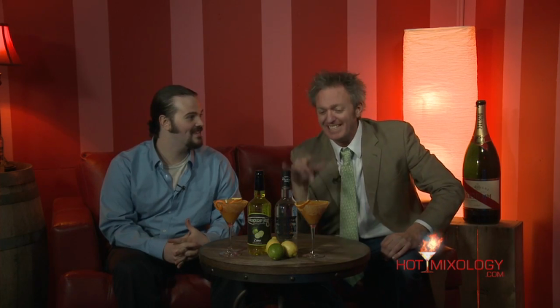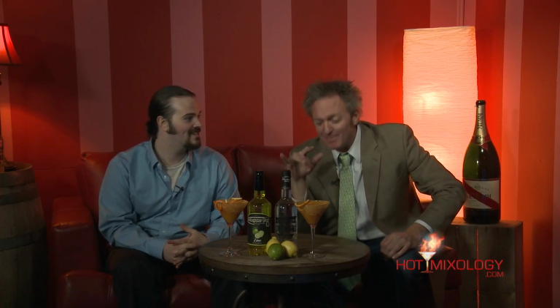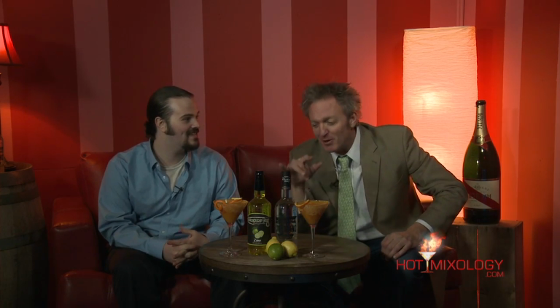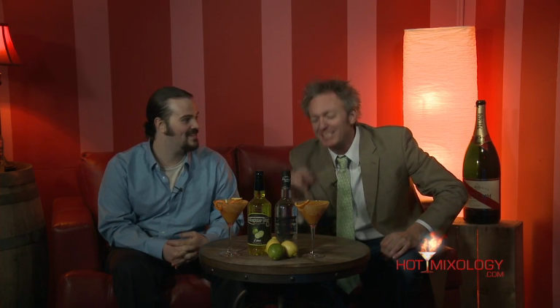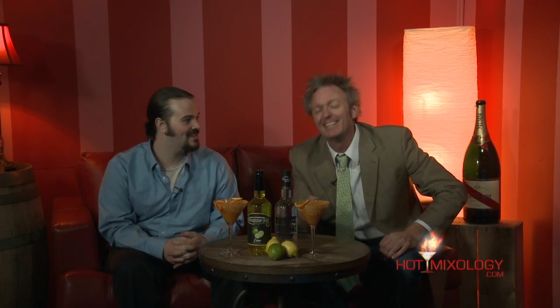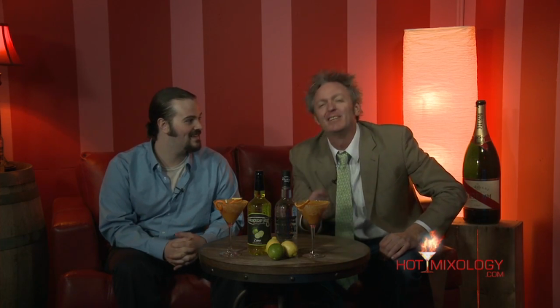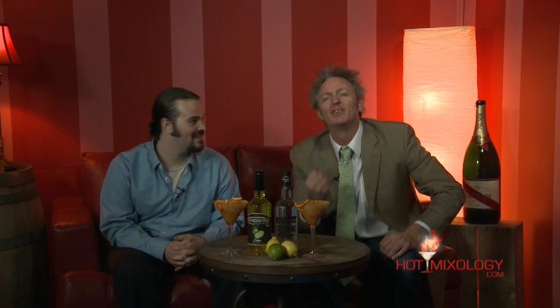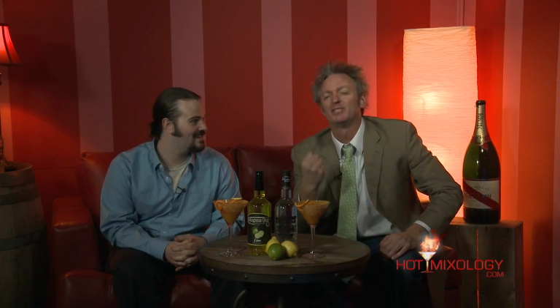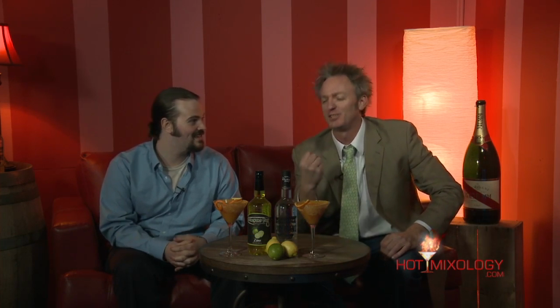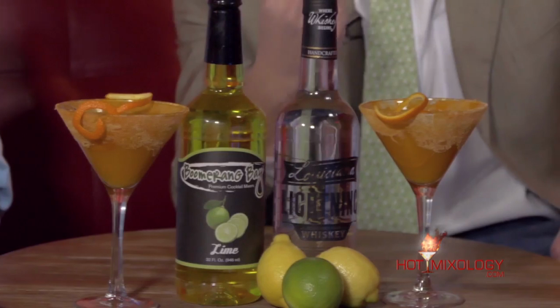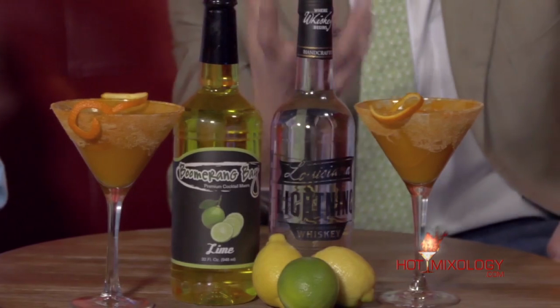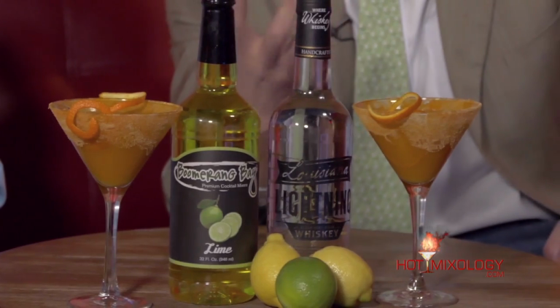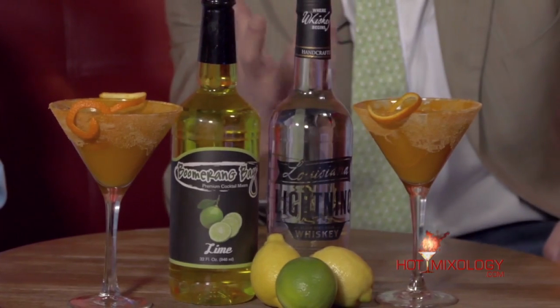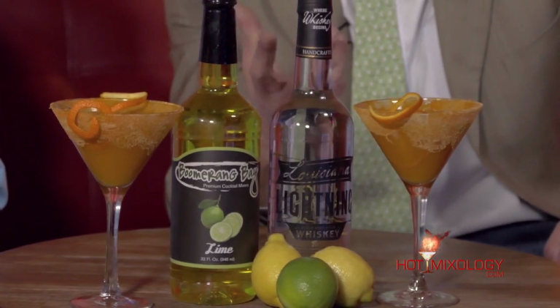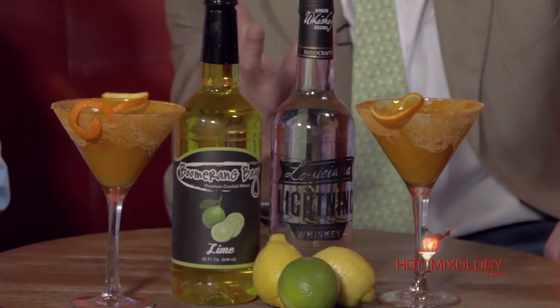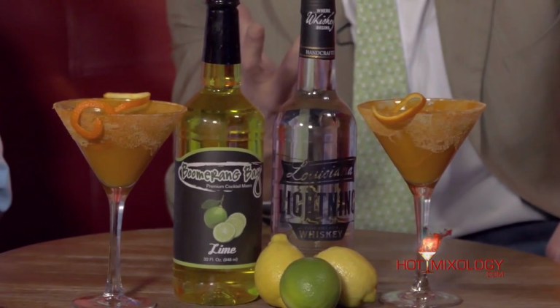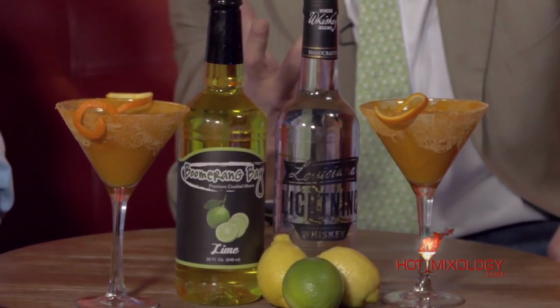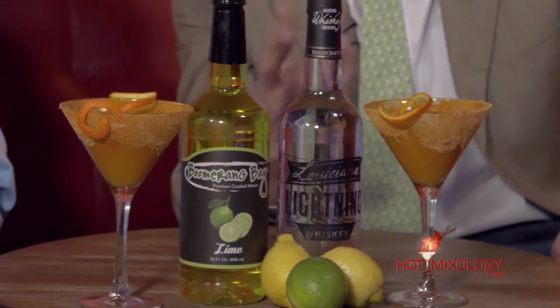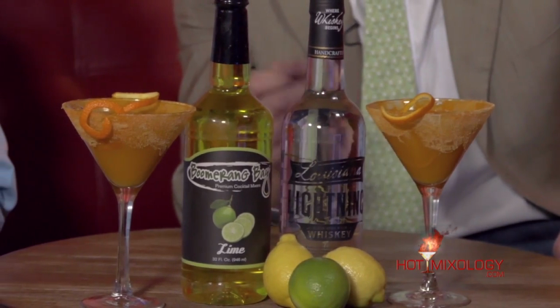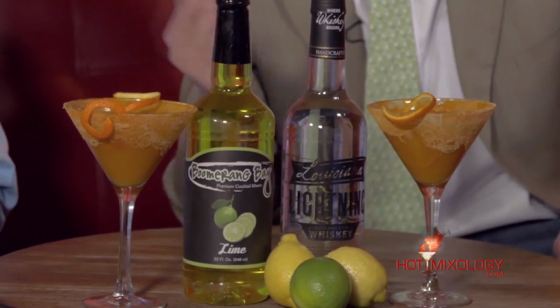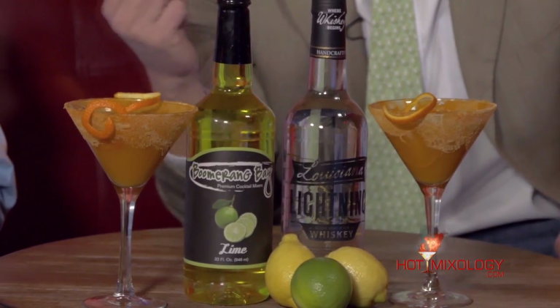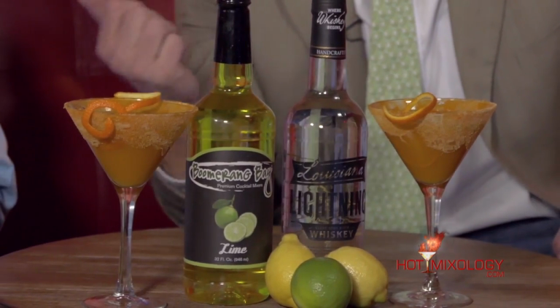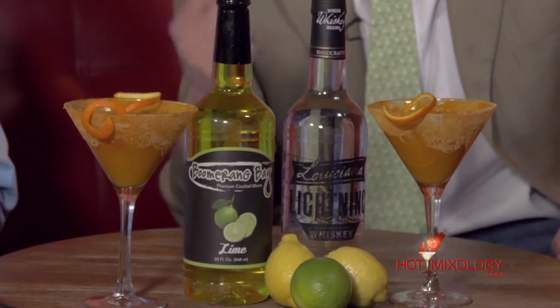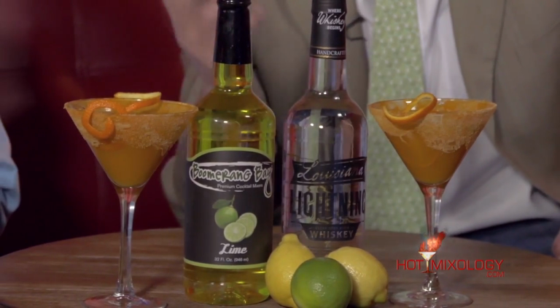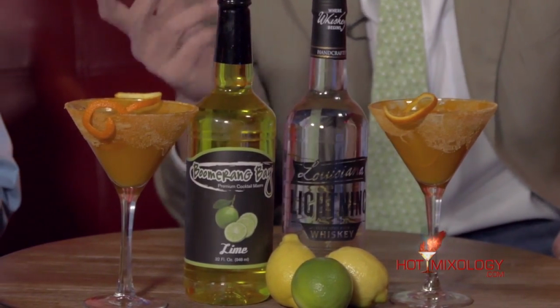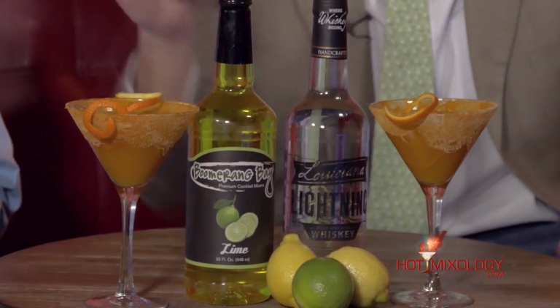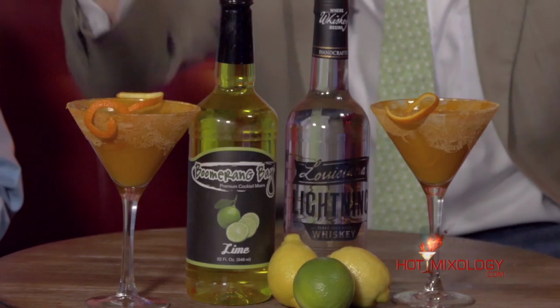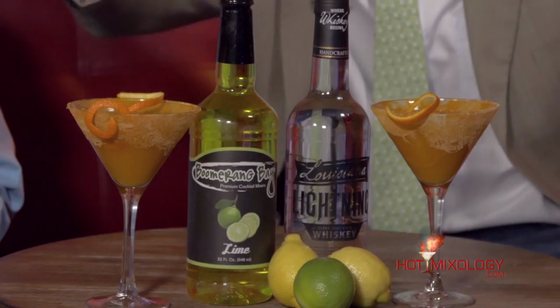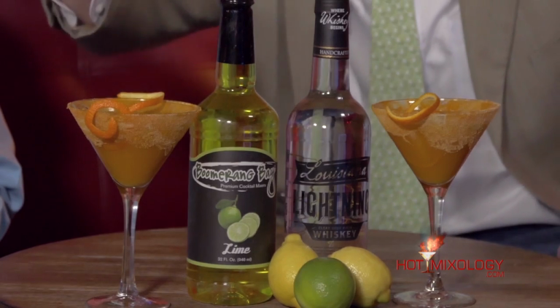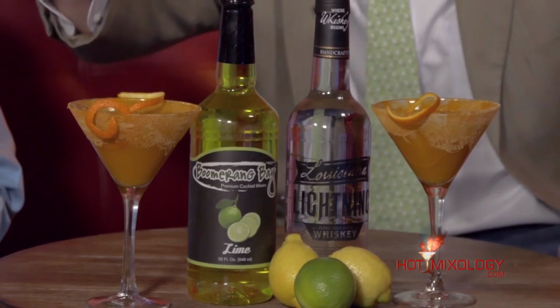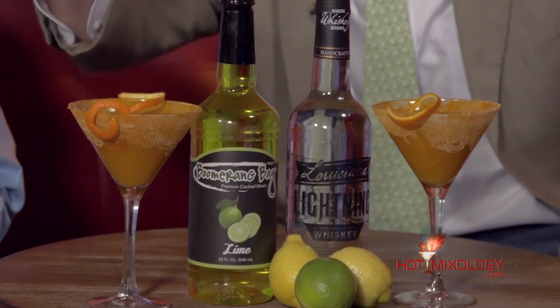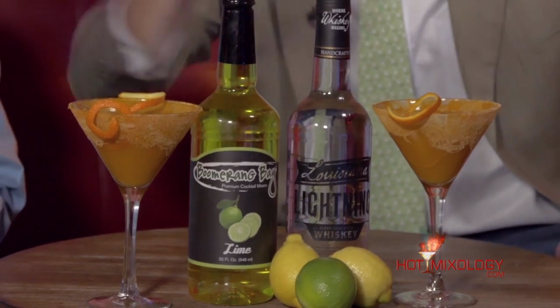These martinis look so enjoyable for martini madness. Joe, tell everybody — what did you do in the martini?